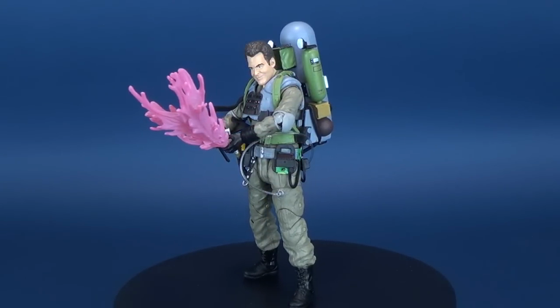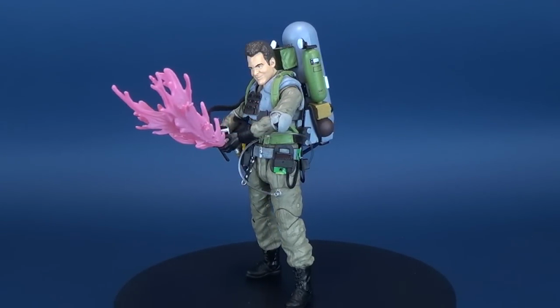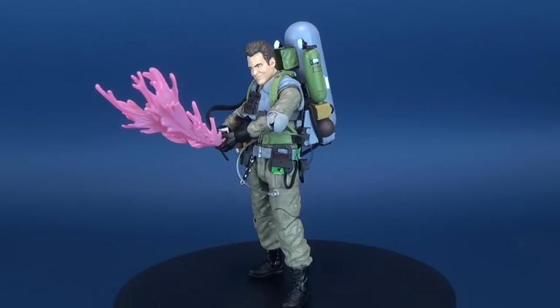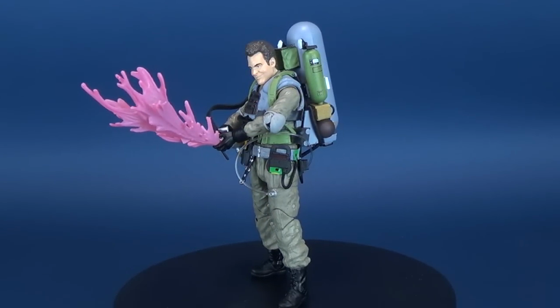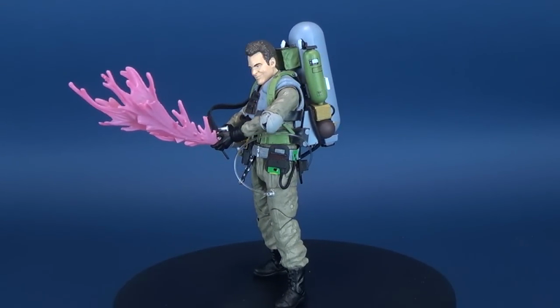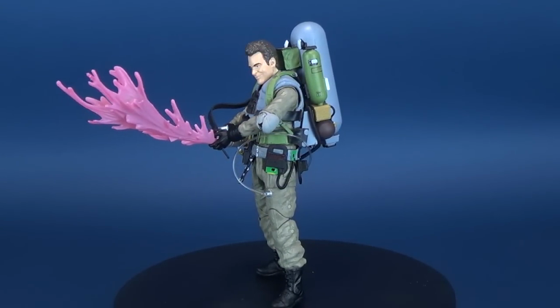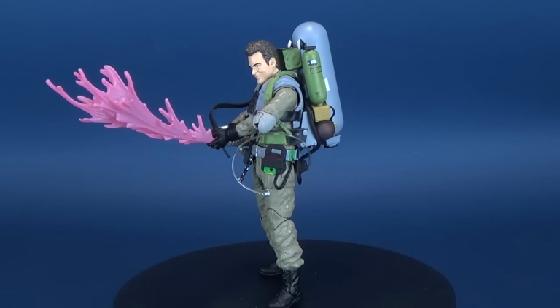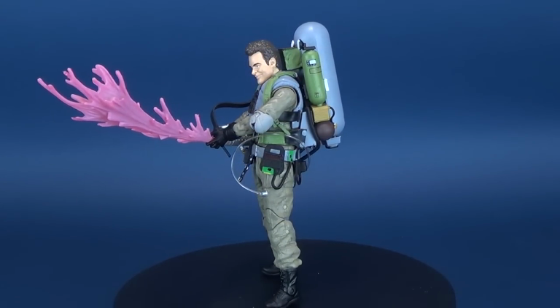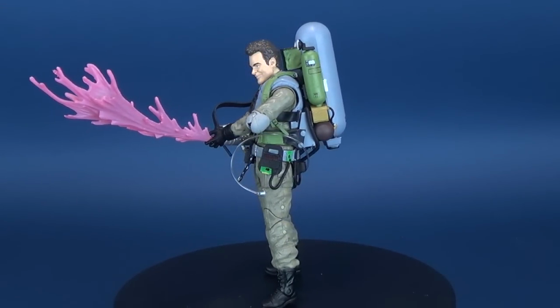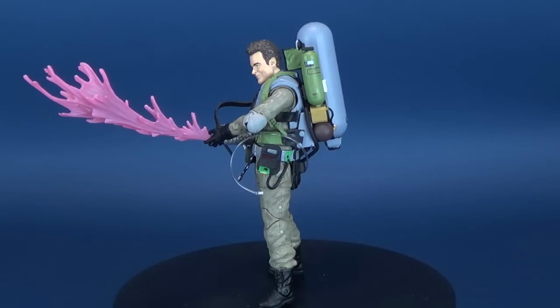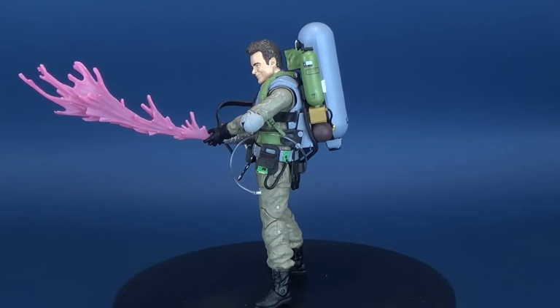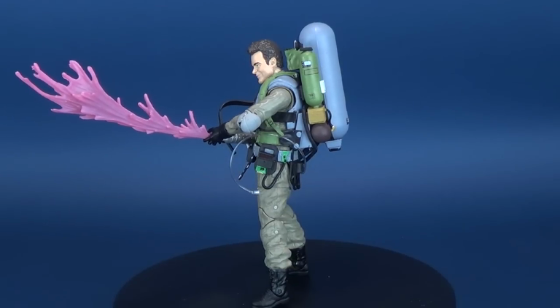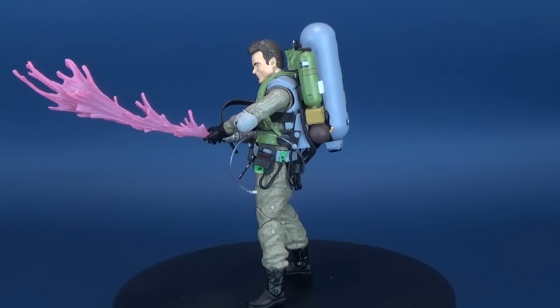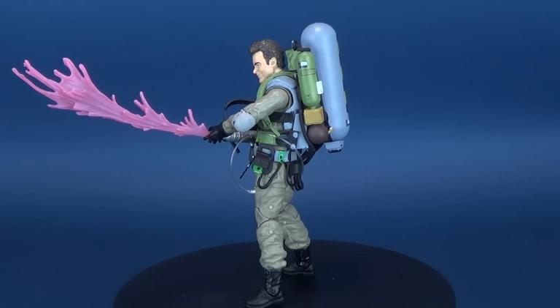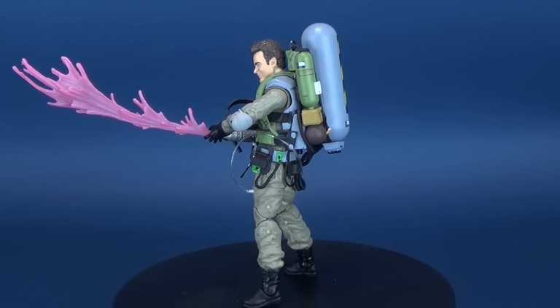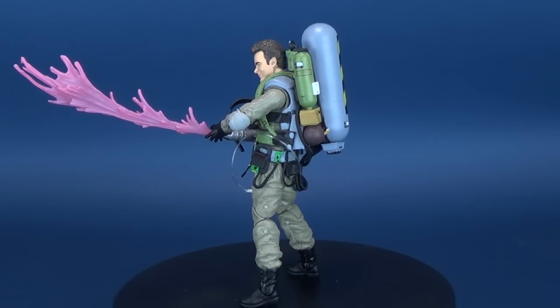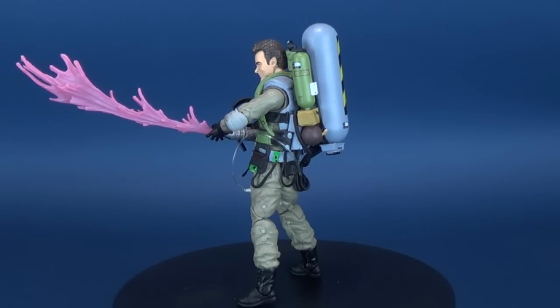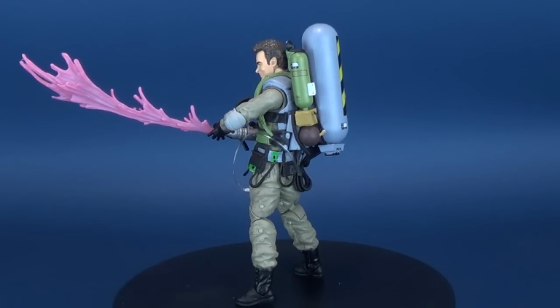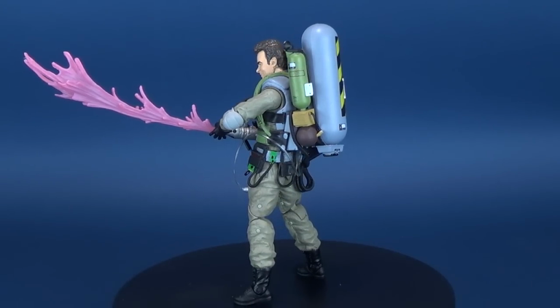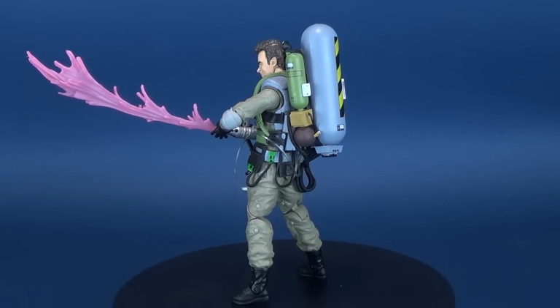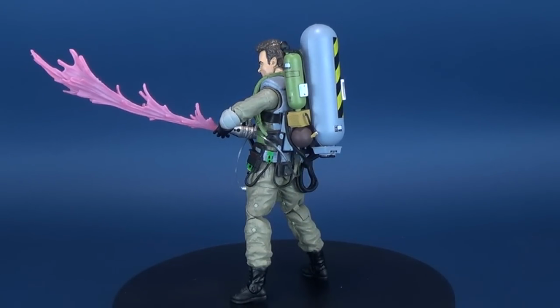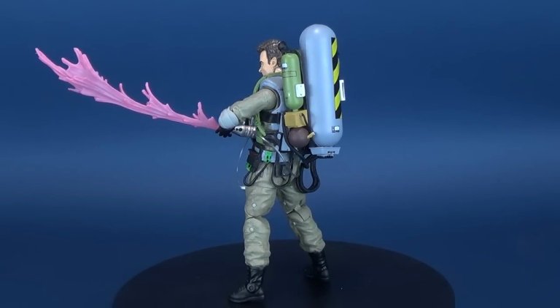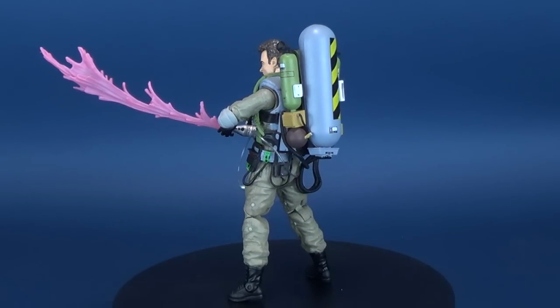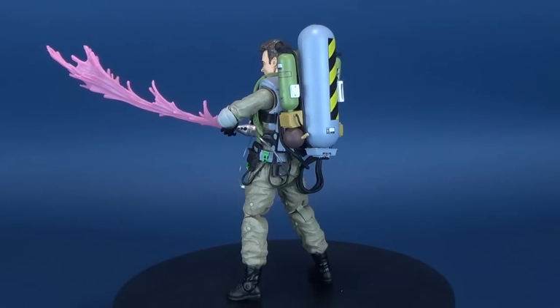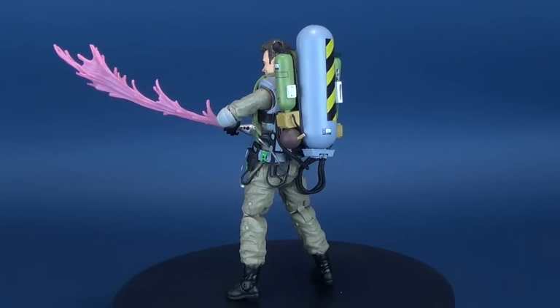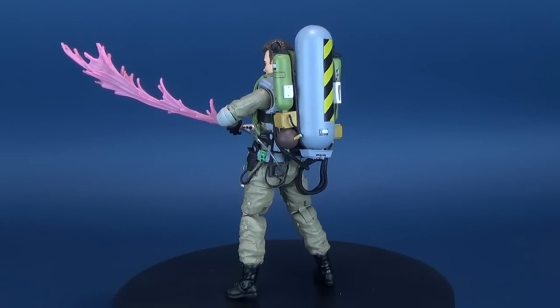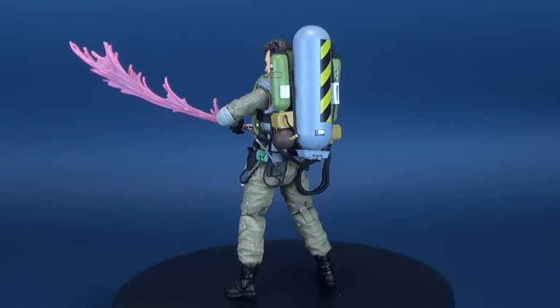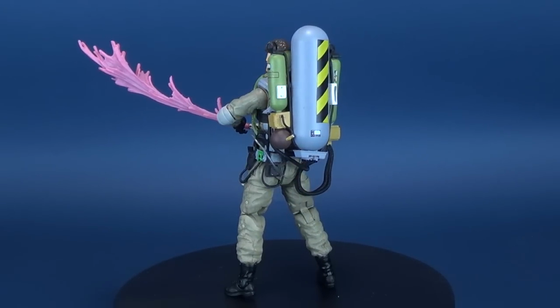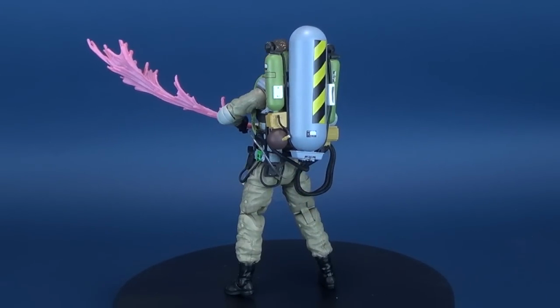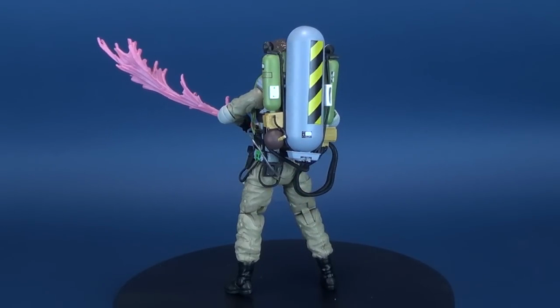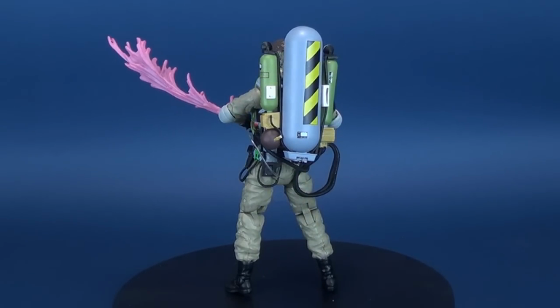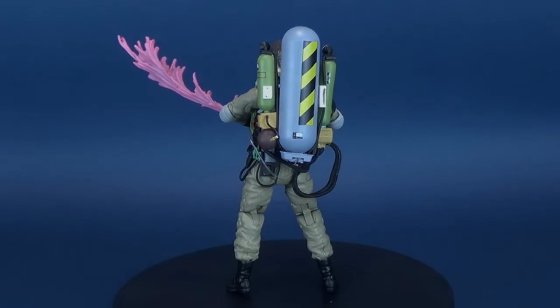Here's your look at the new Diamond Select Ghostbusters Series 8. This is Slime Blower Ray Stantz.